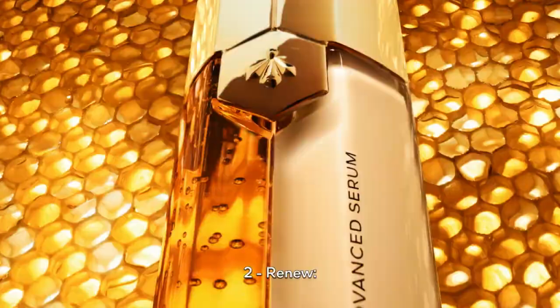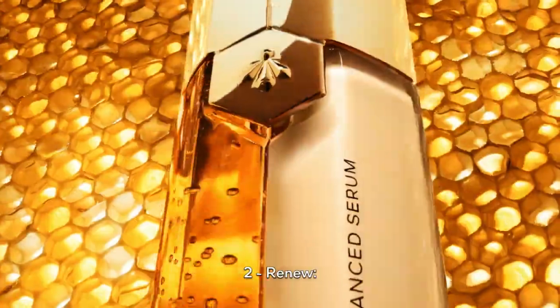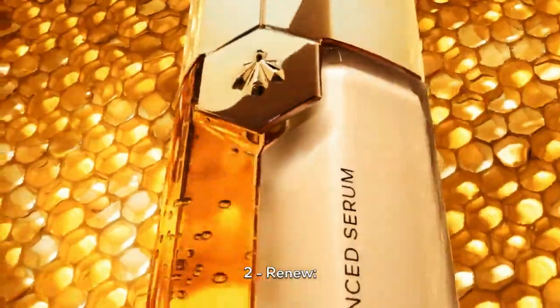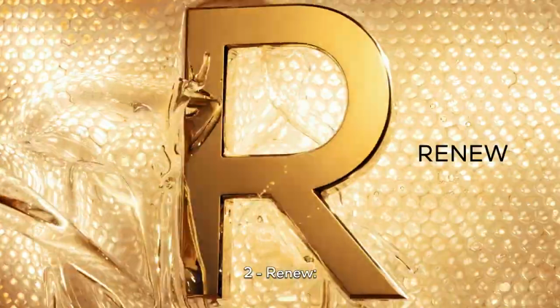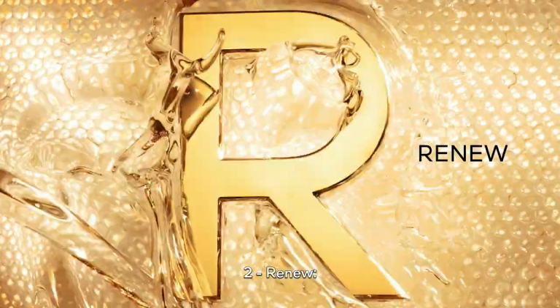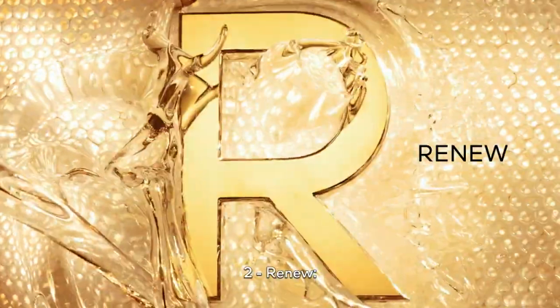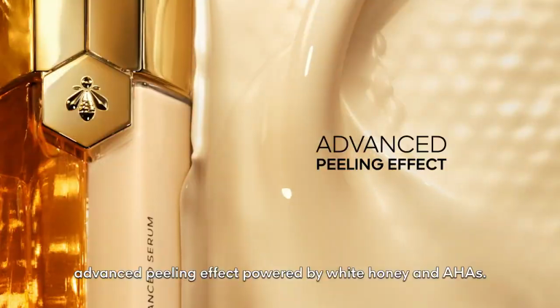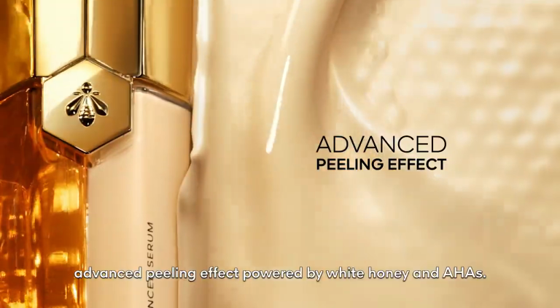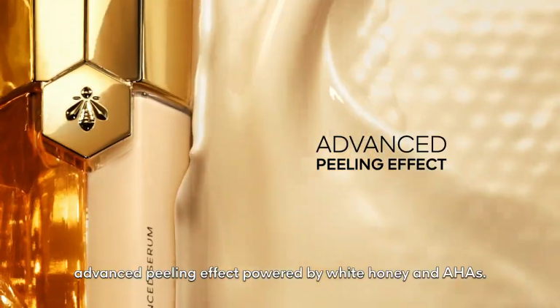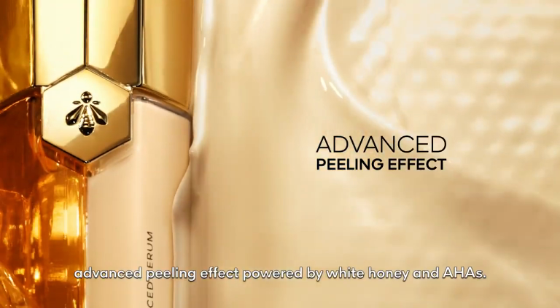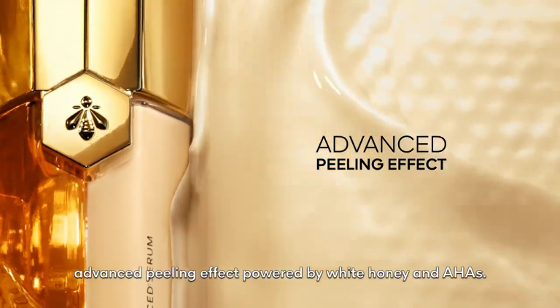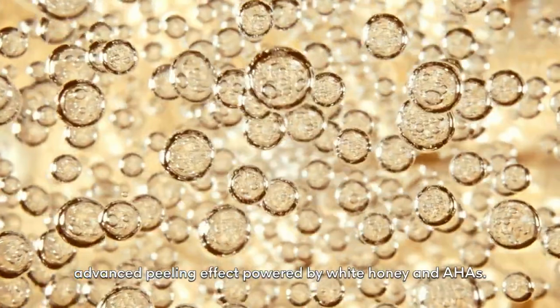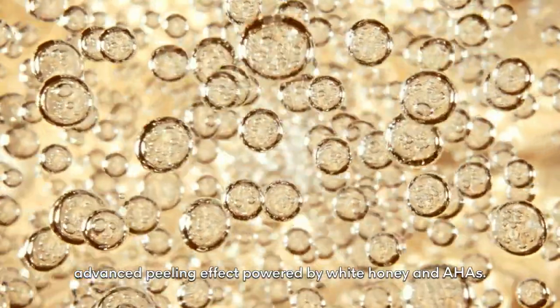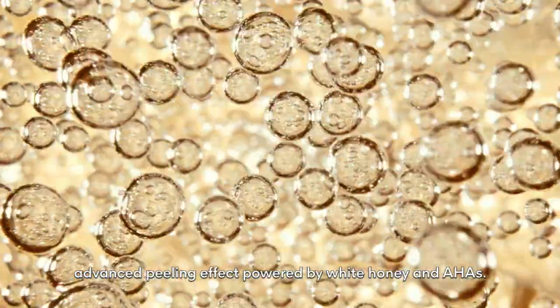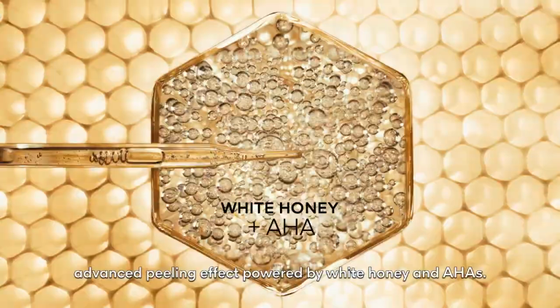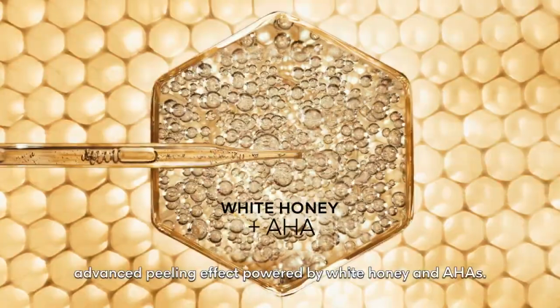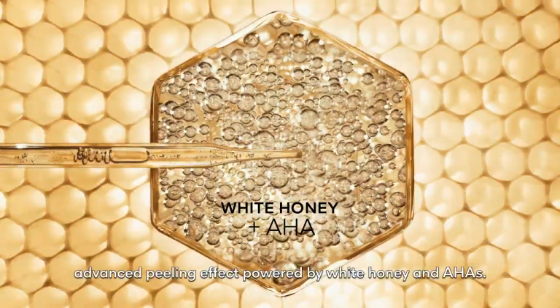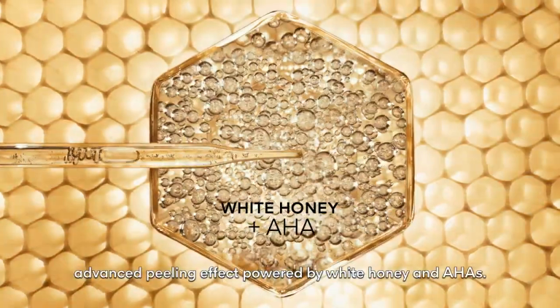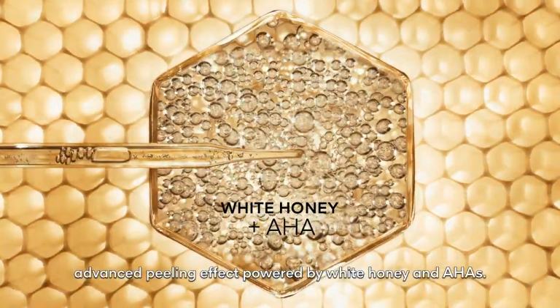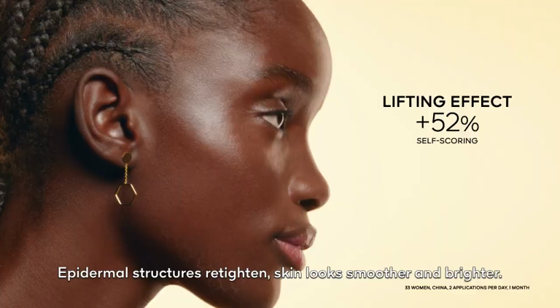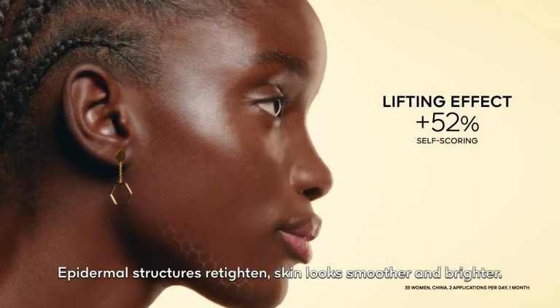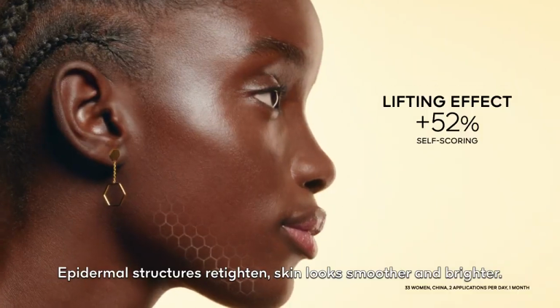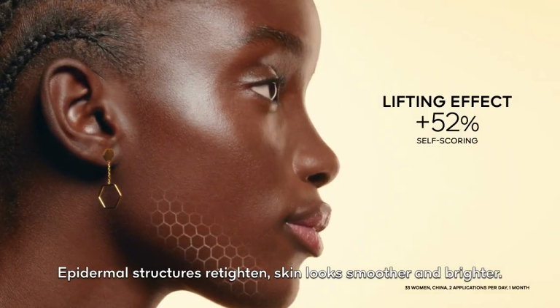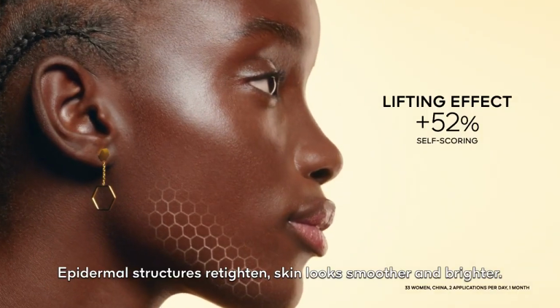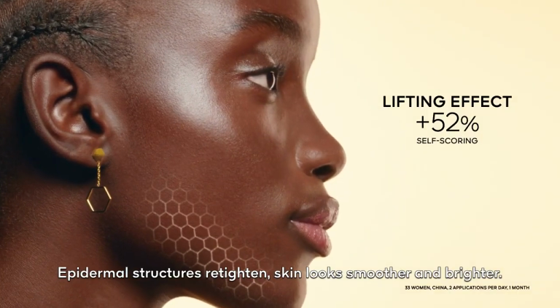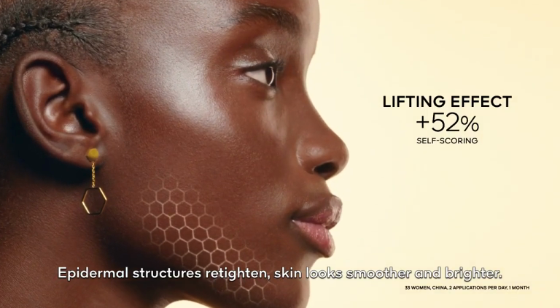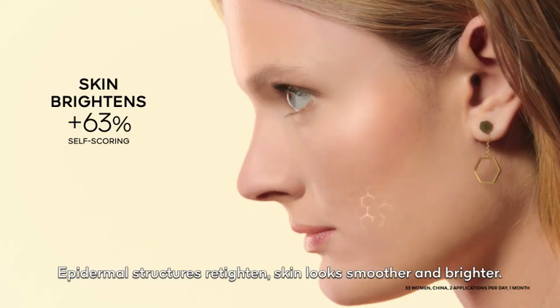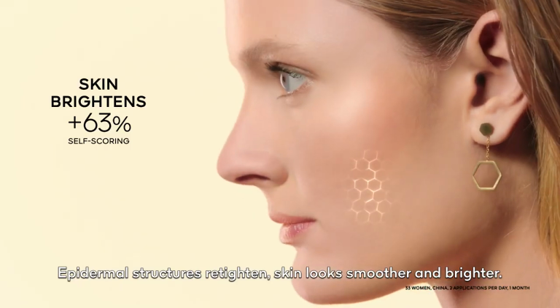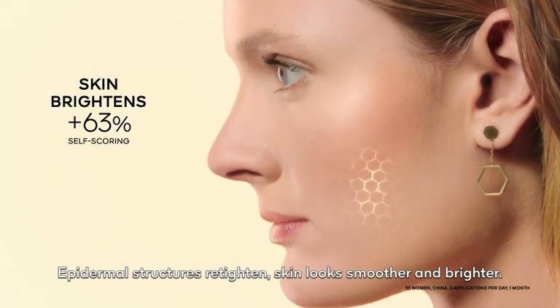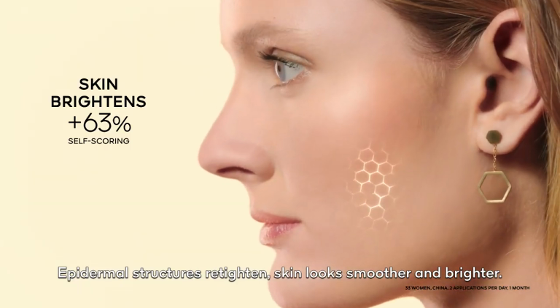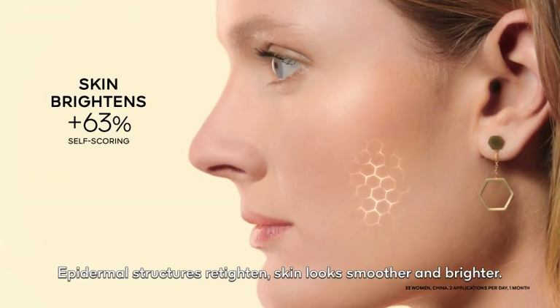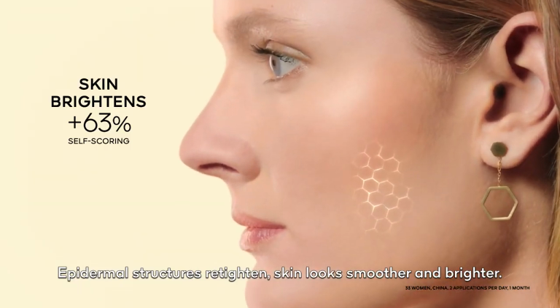2. Renew. Advanced peeling effect powered by white honey and AHAs. Epidermal structures retighten. Skin looks smoother and brighter.